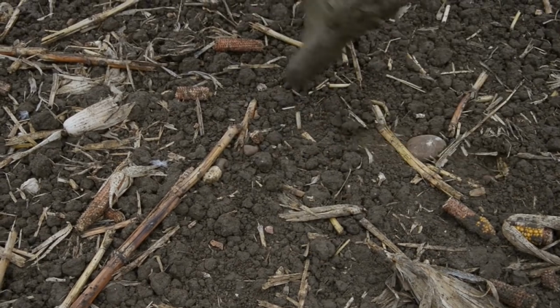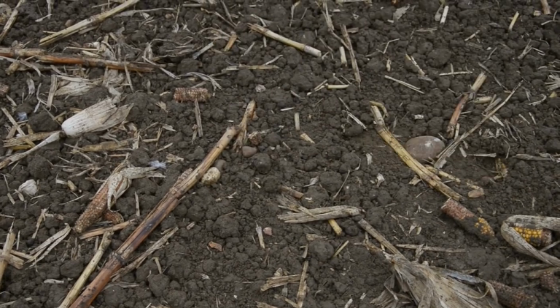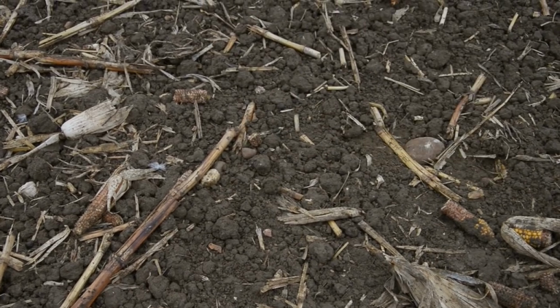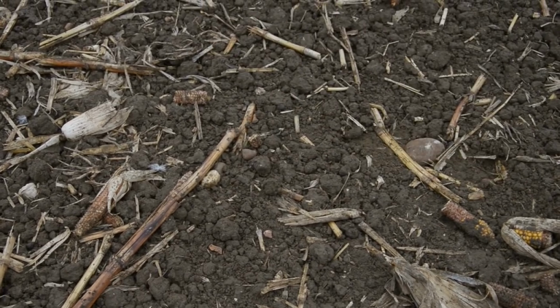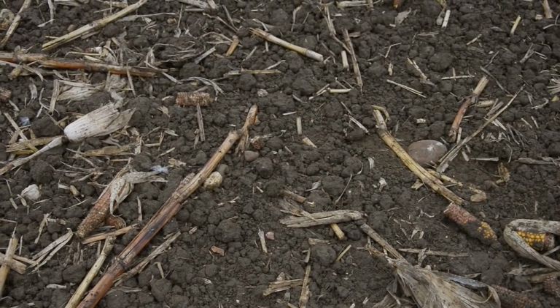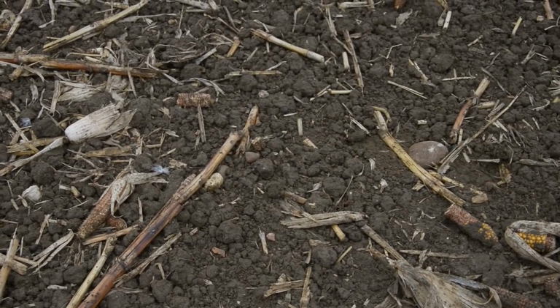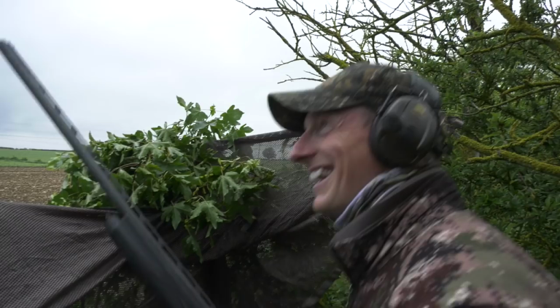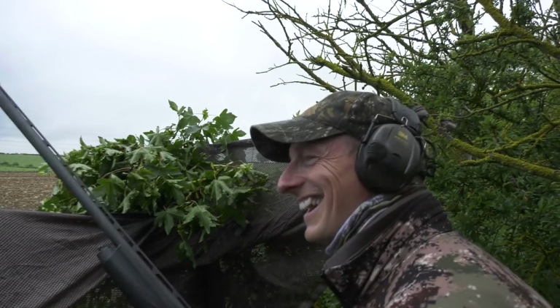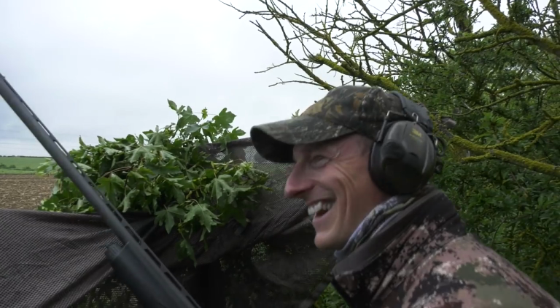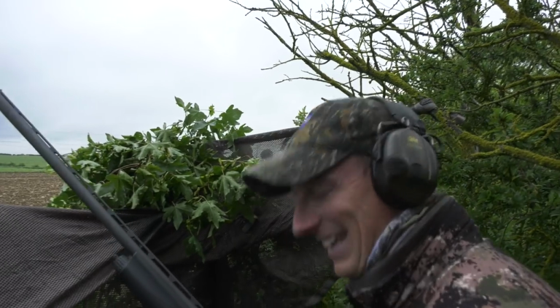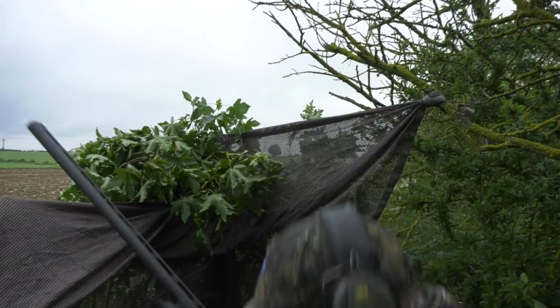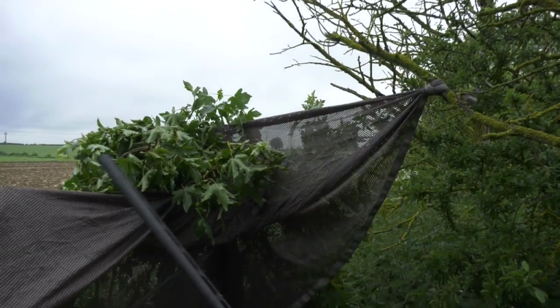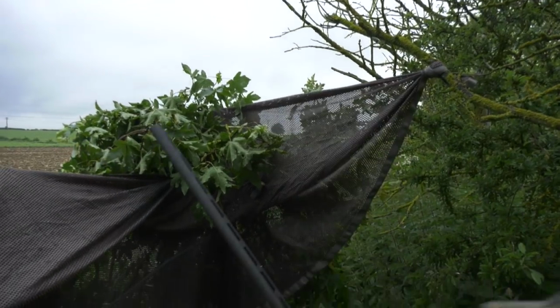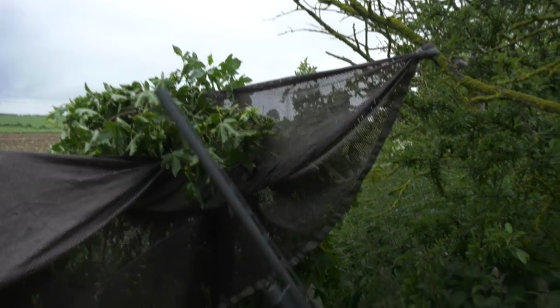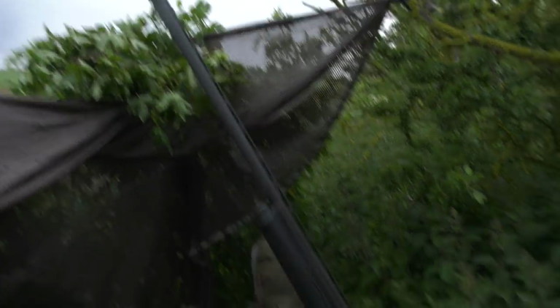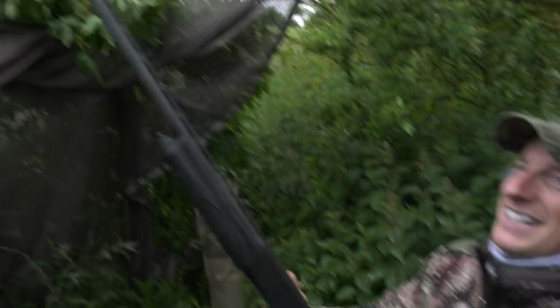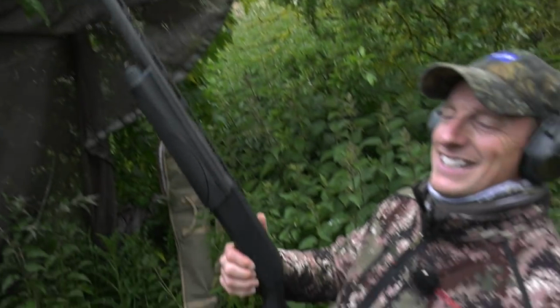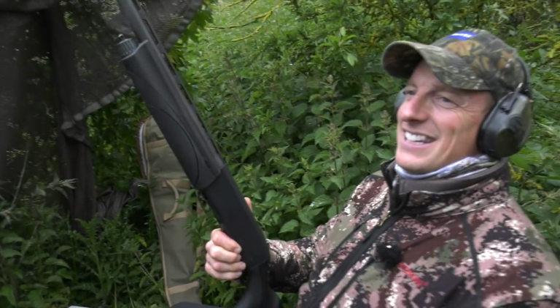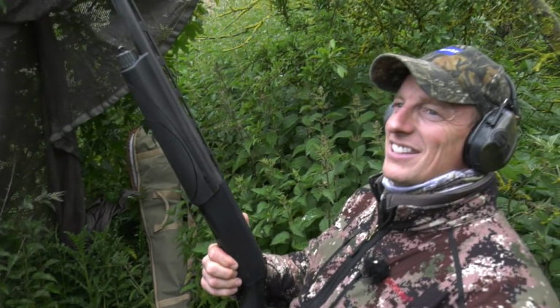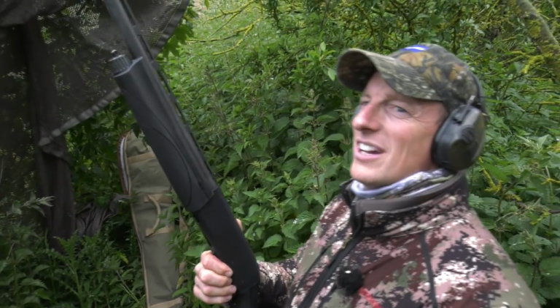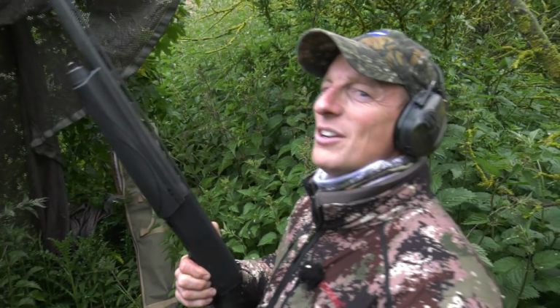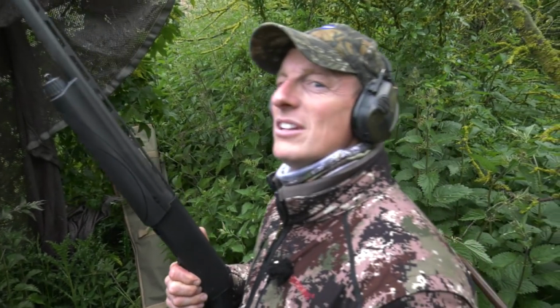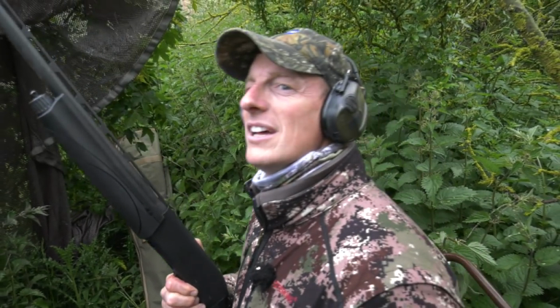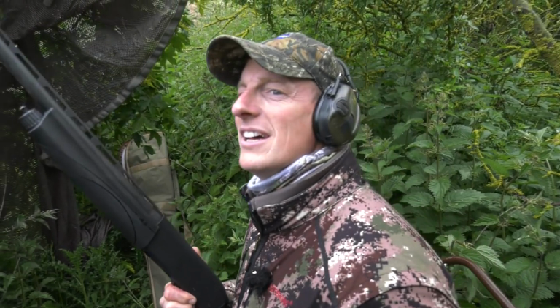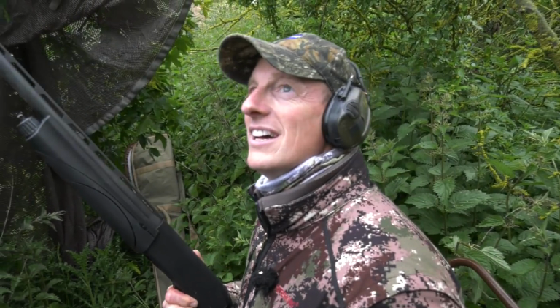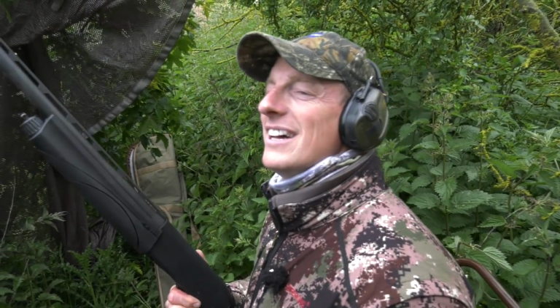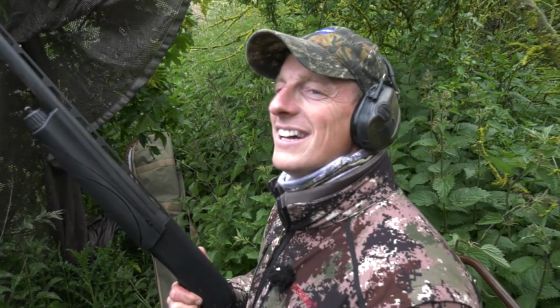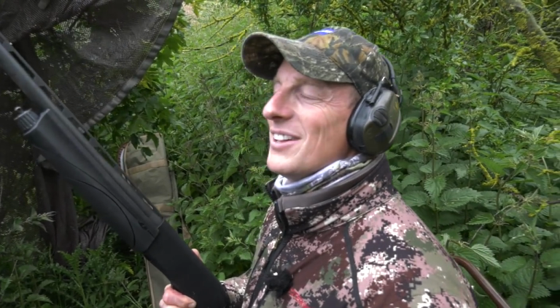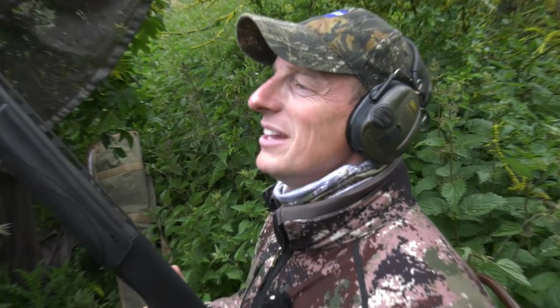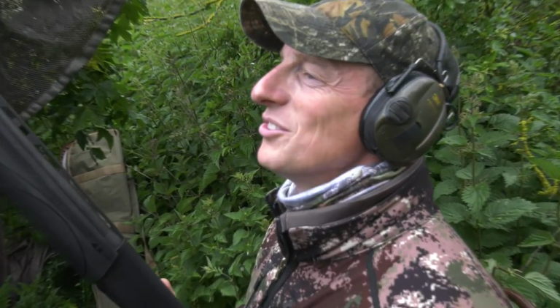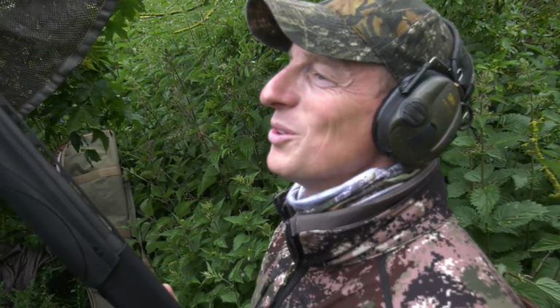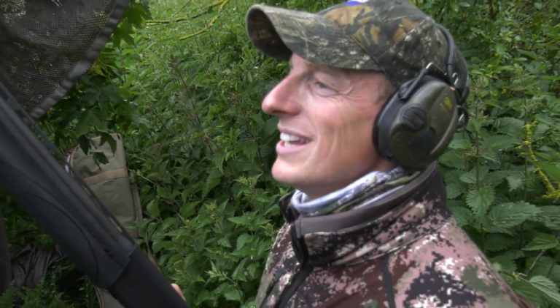Three for three, wasn't it? Yeah, you found your feet. No problem. It's easier, this crow shooting. Easier than stalking.